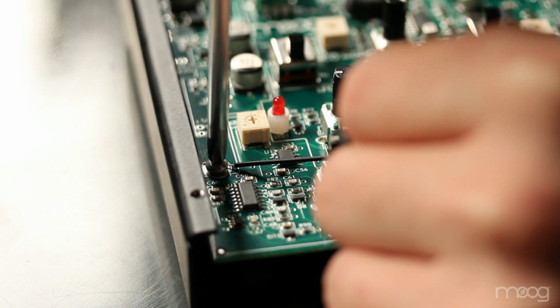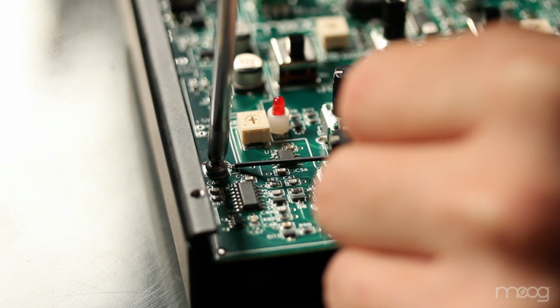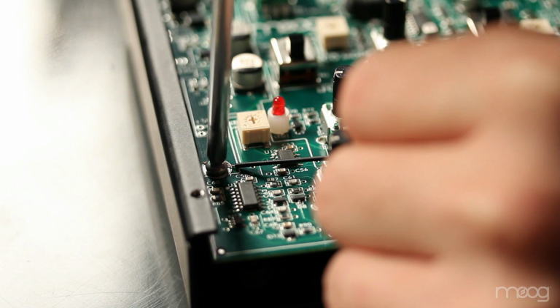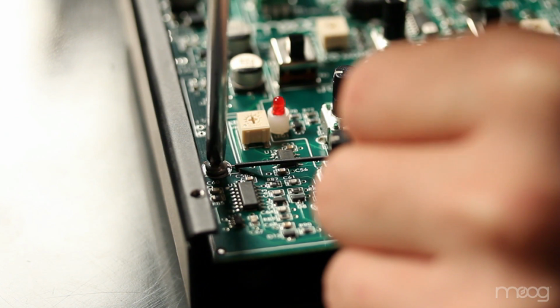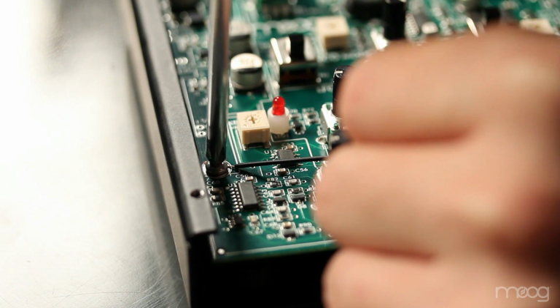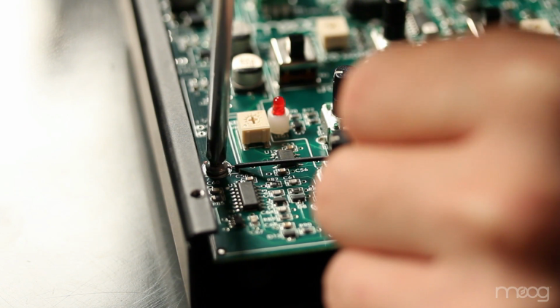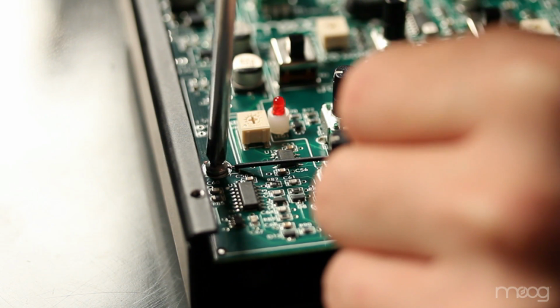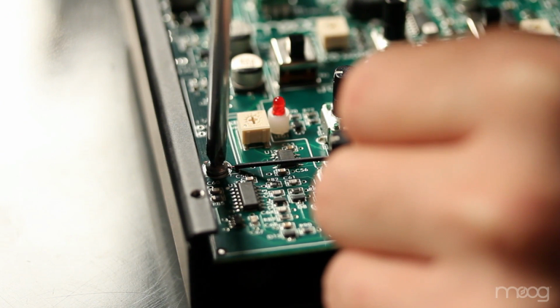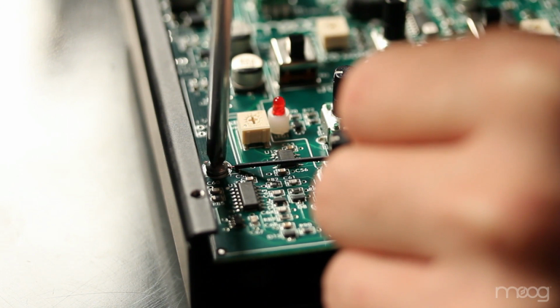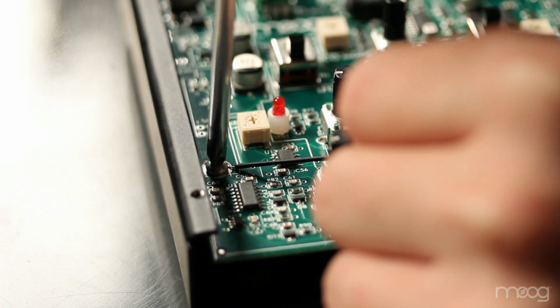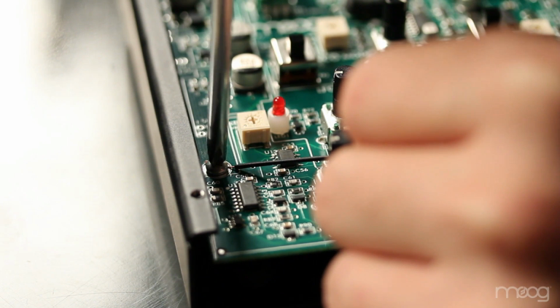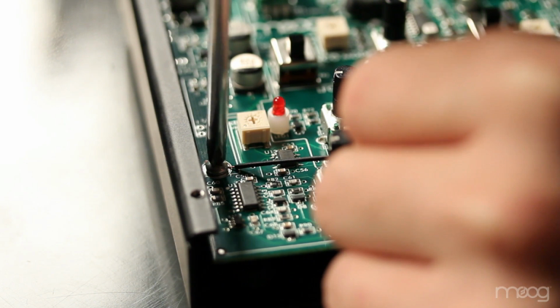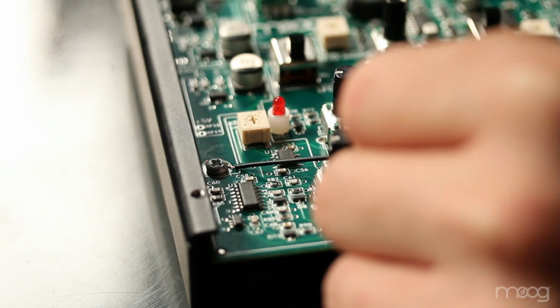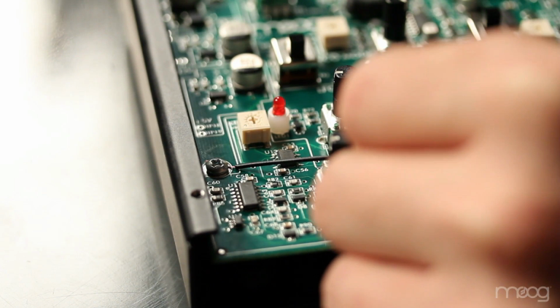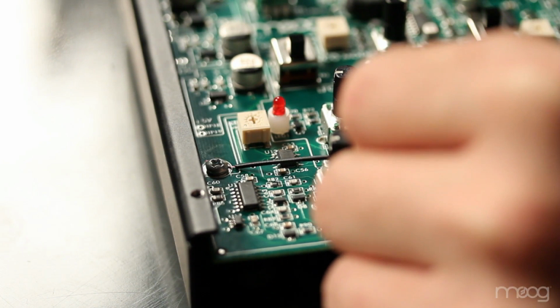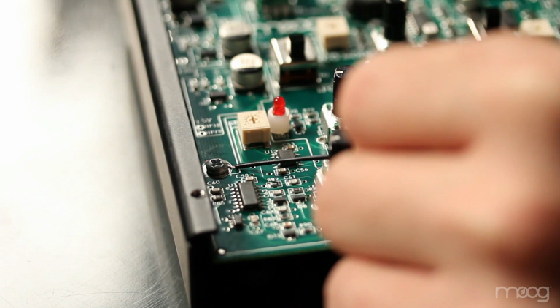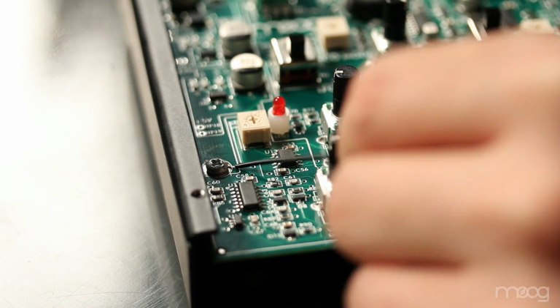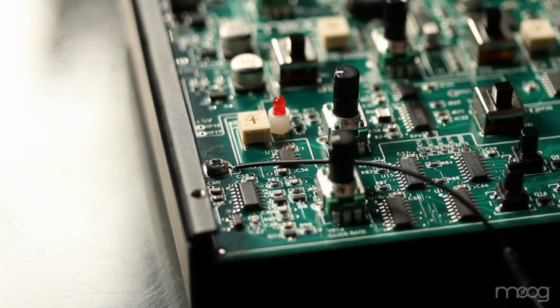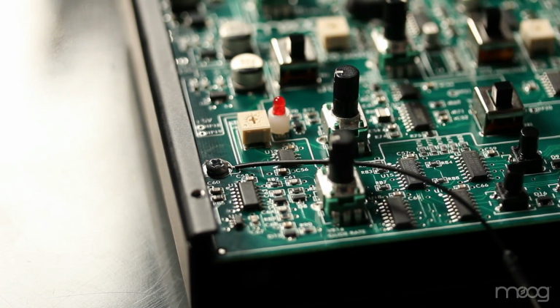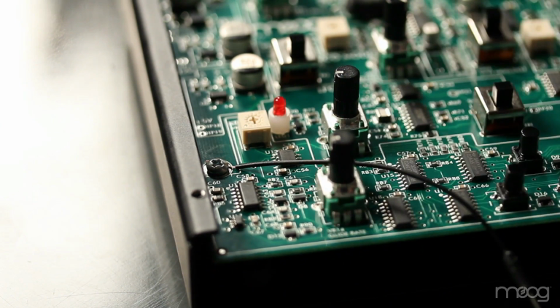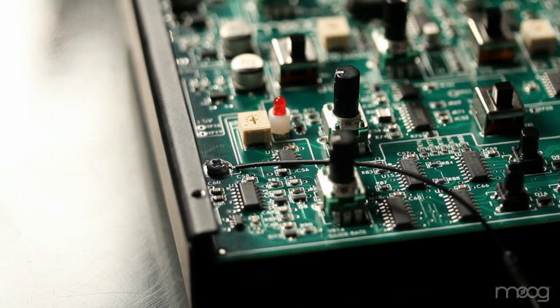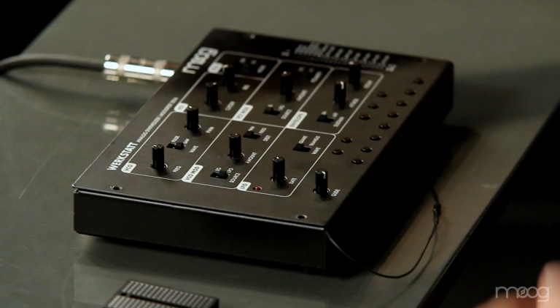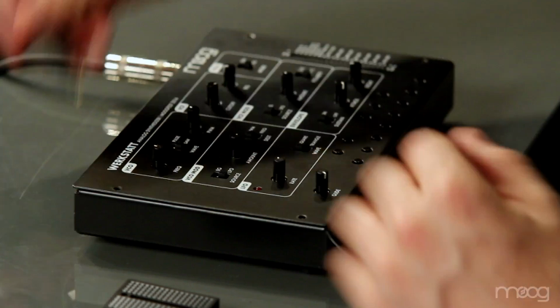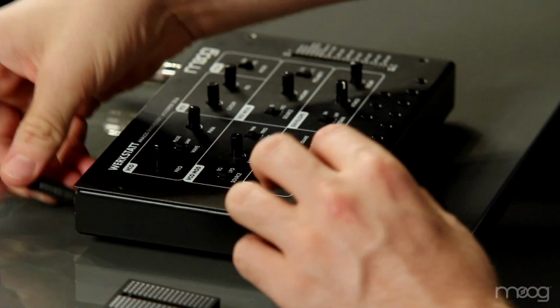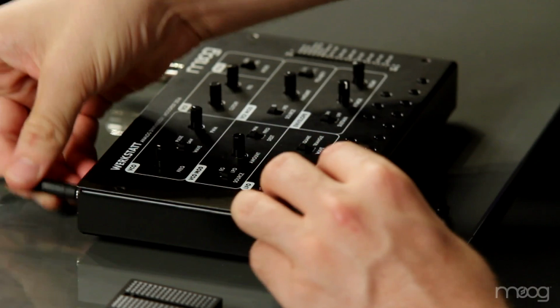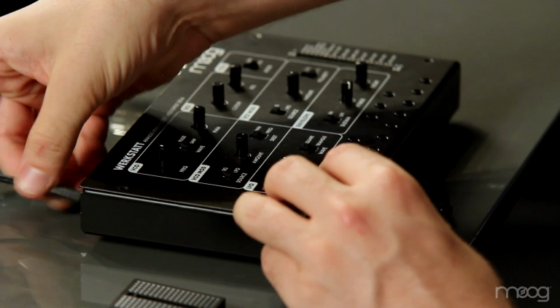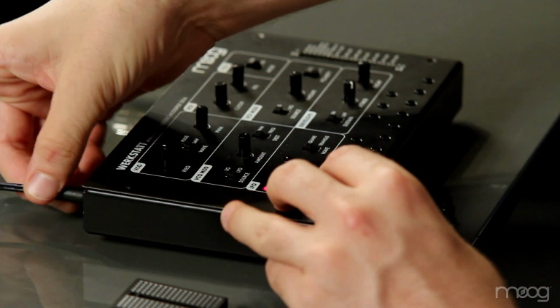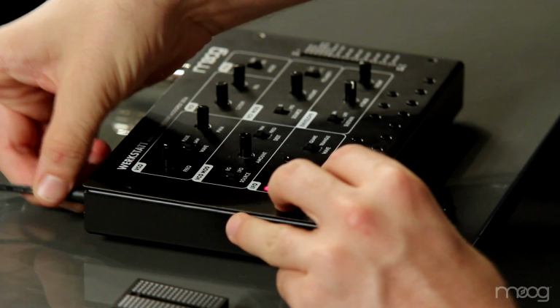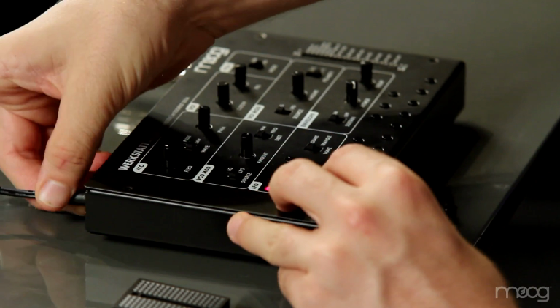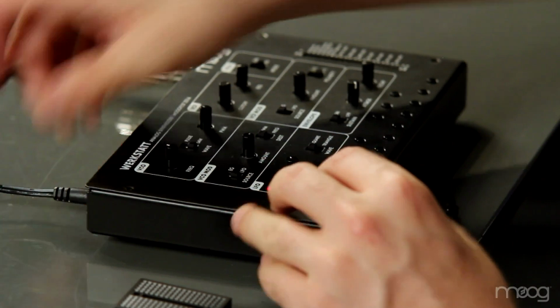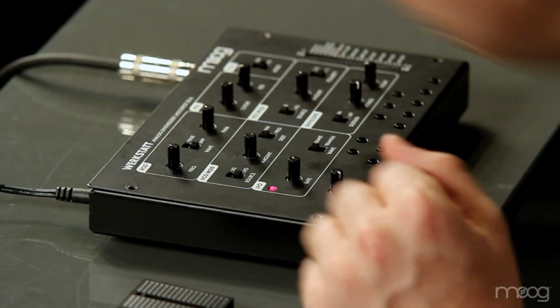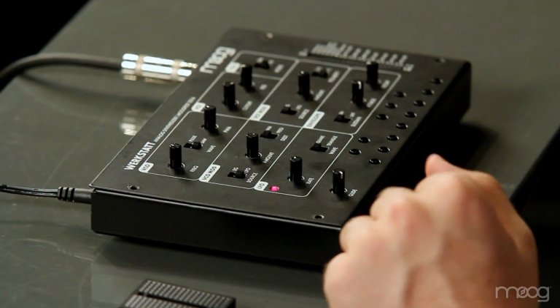You can now close the Werkstatt. Now we can plug our Werkstatt back in.